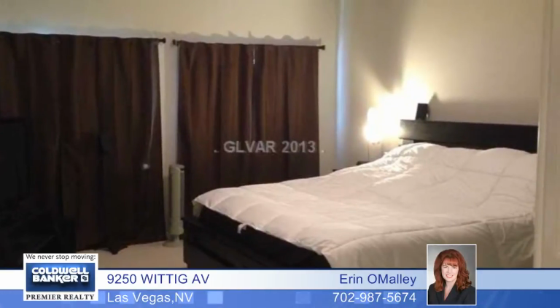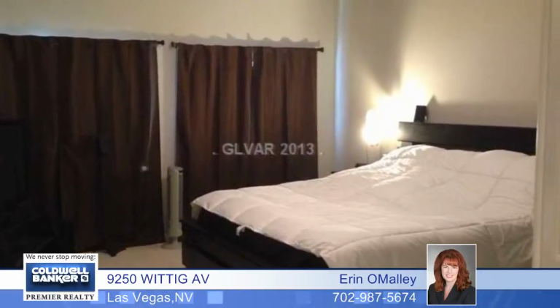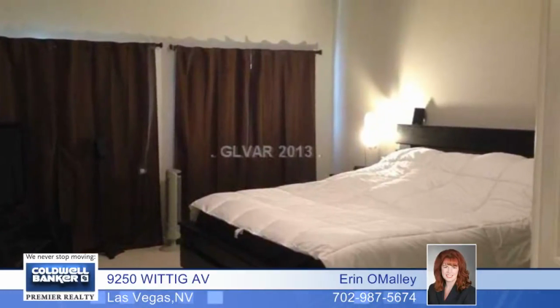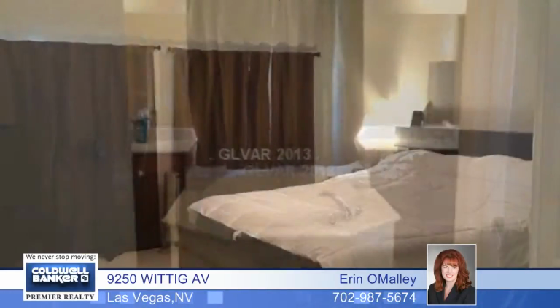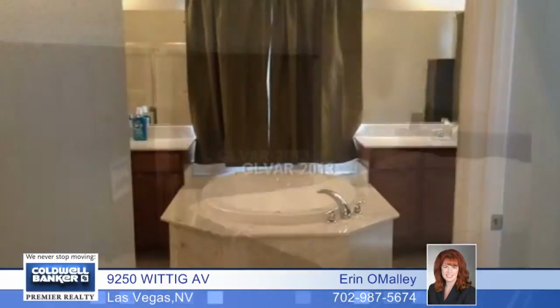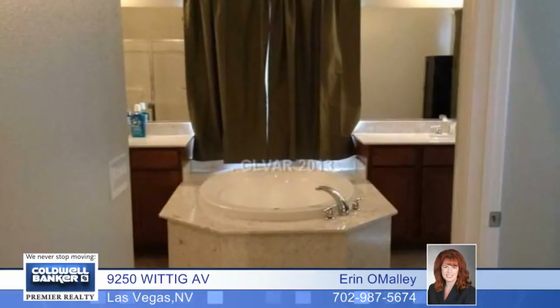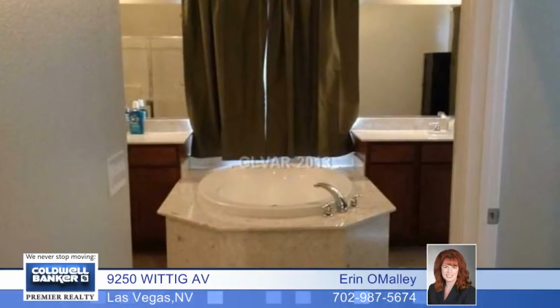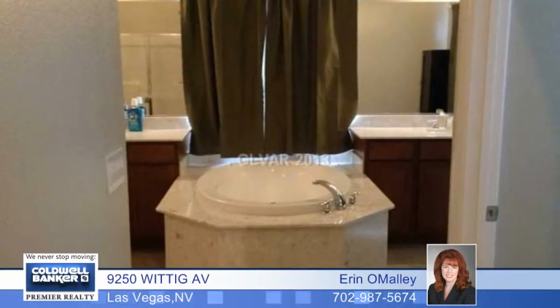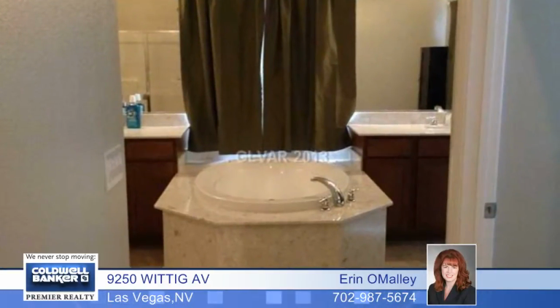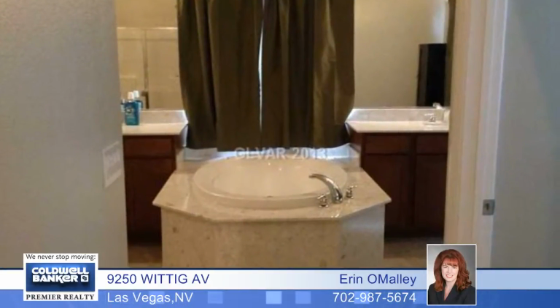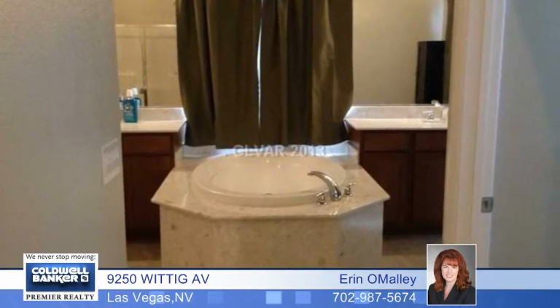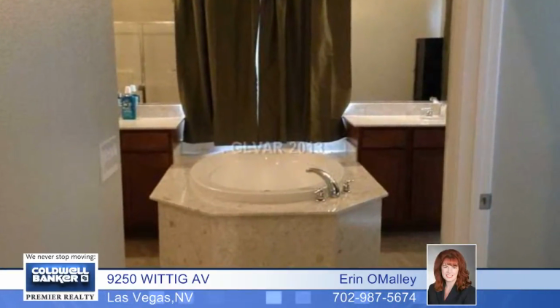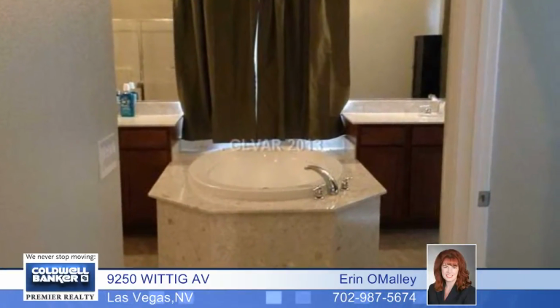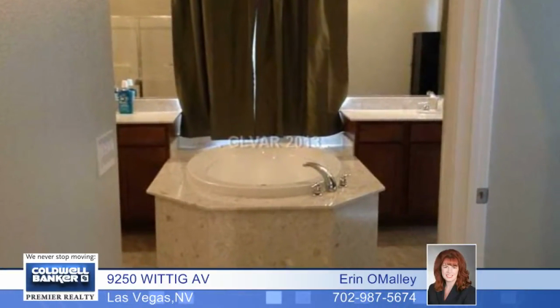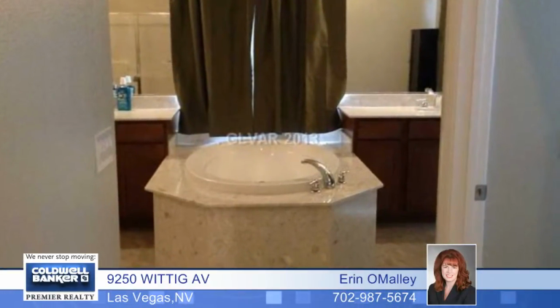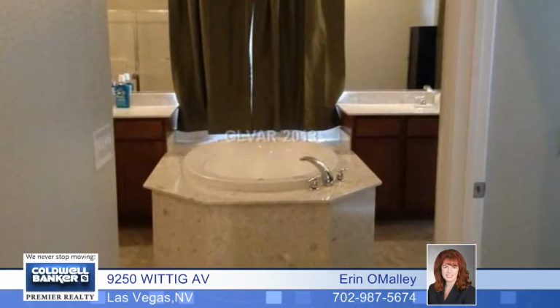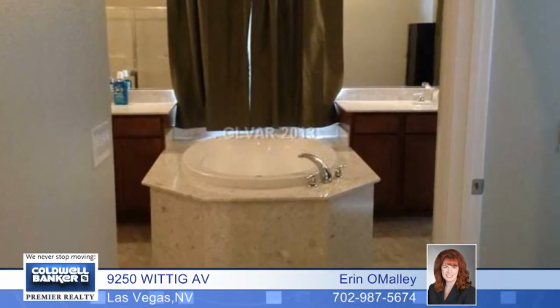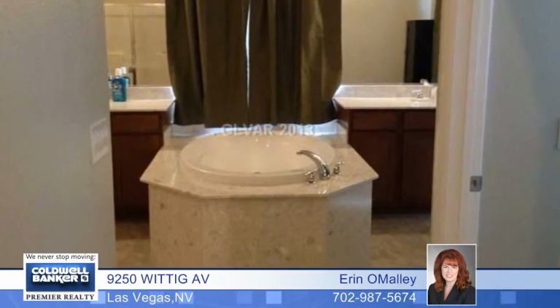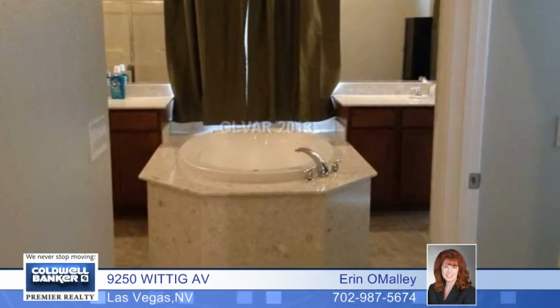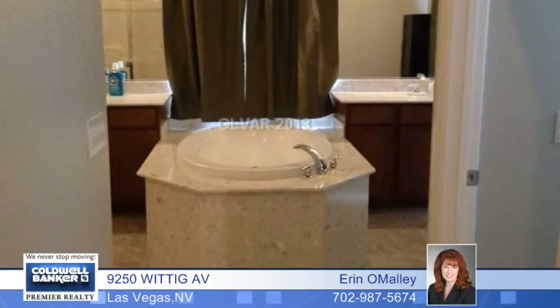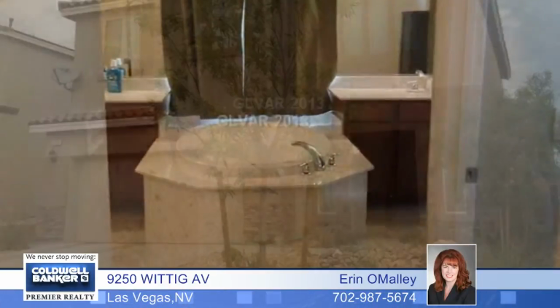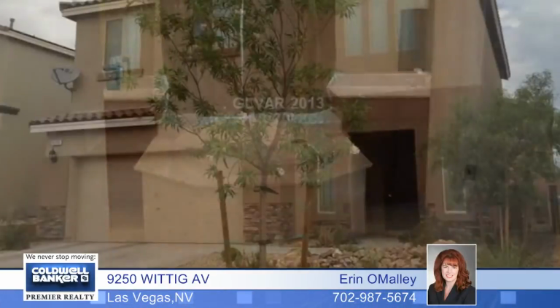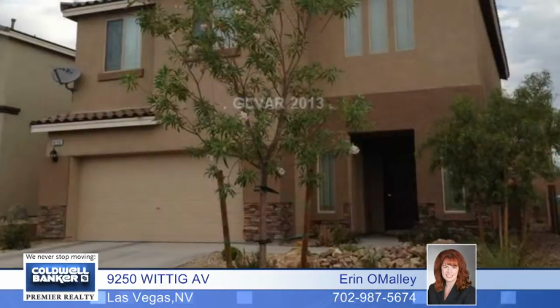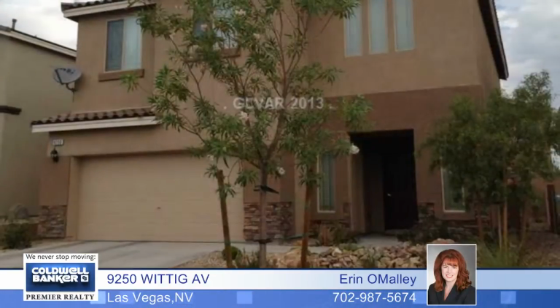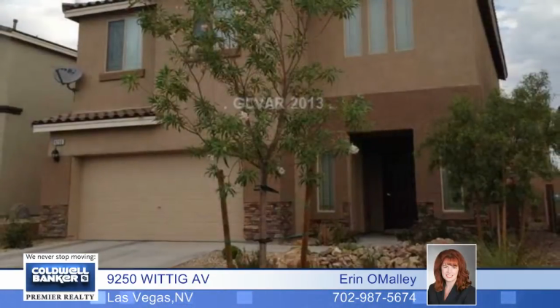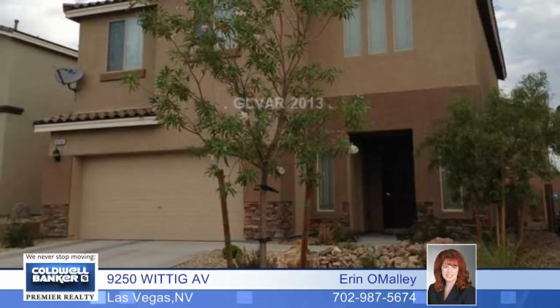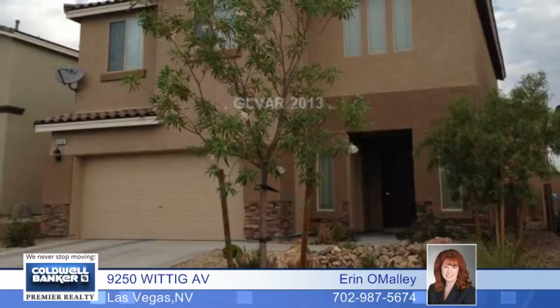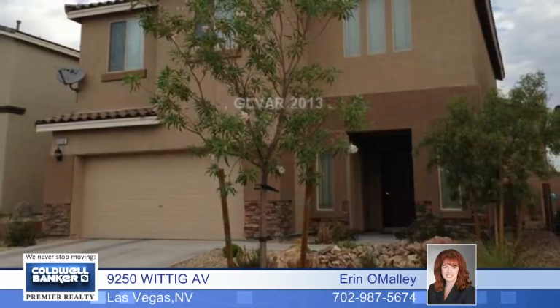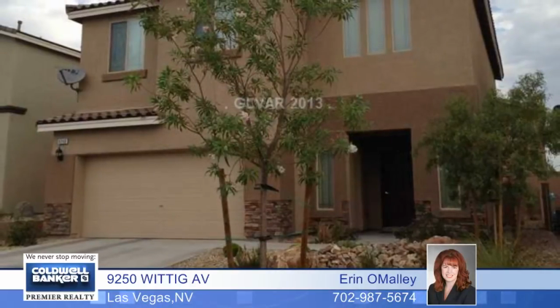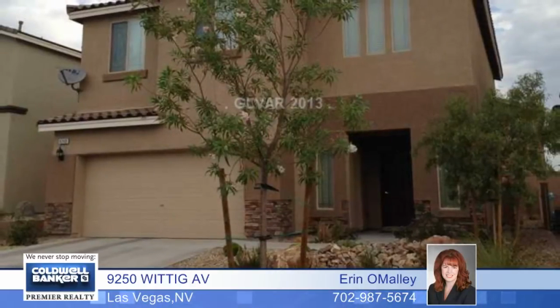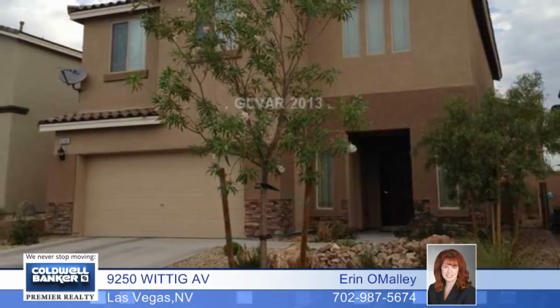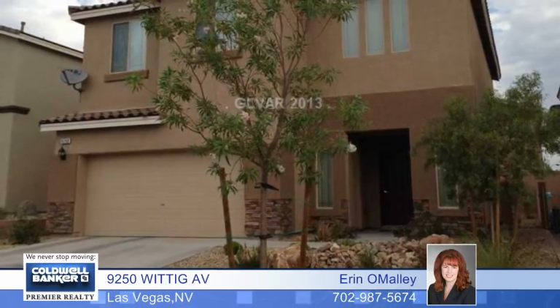You'll love the fully landscaped beautiful backyard. Call today for more information and a private showing.